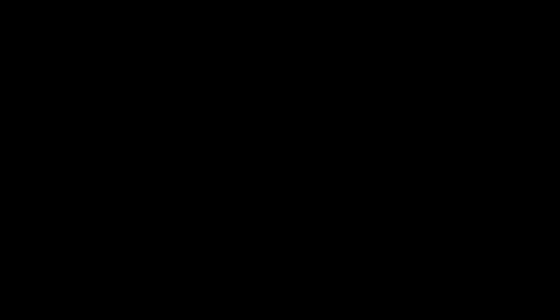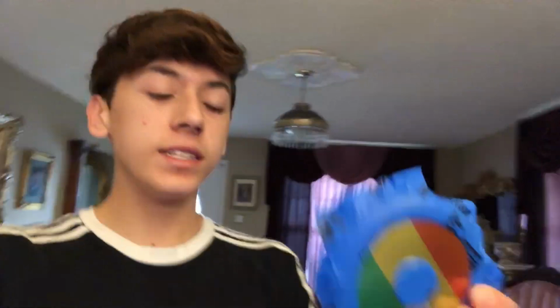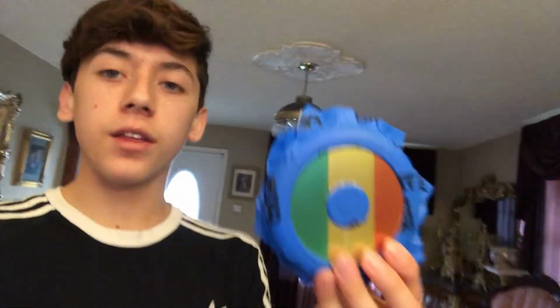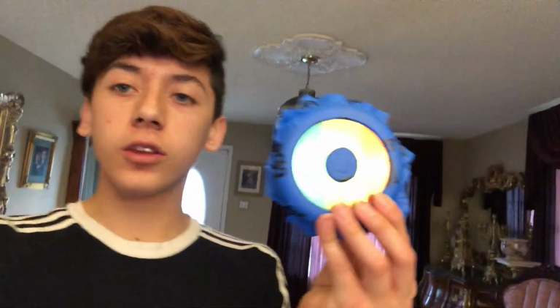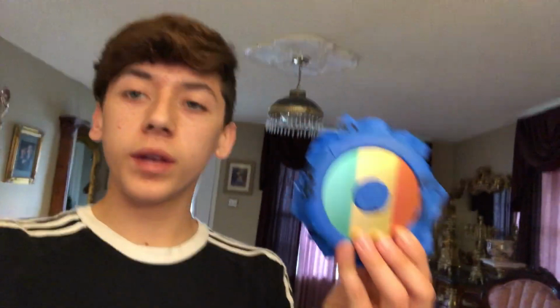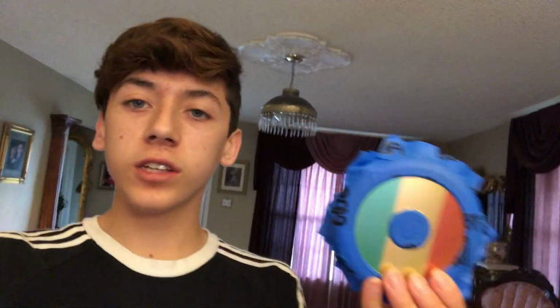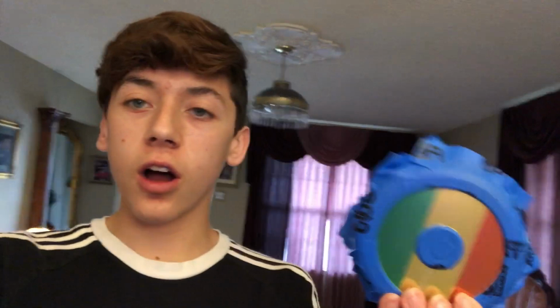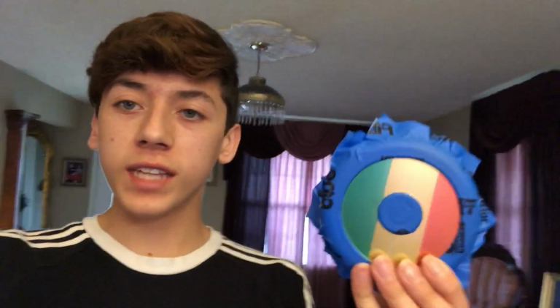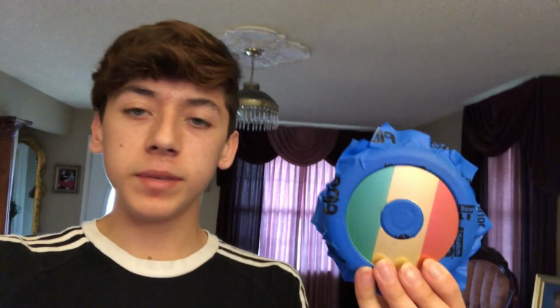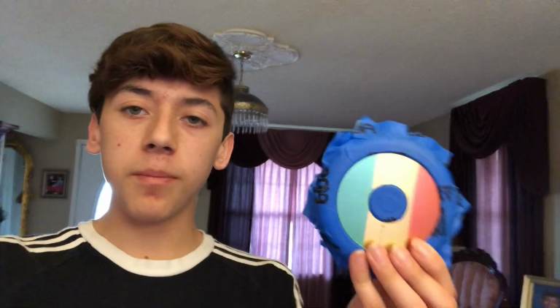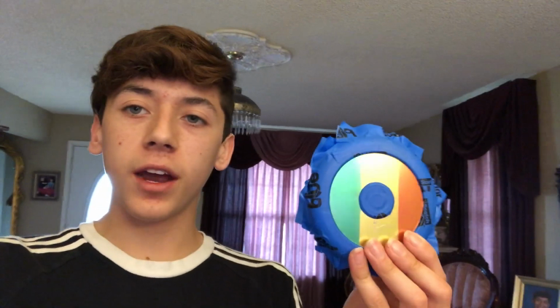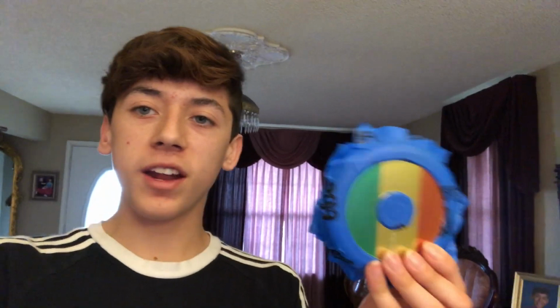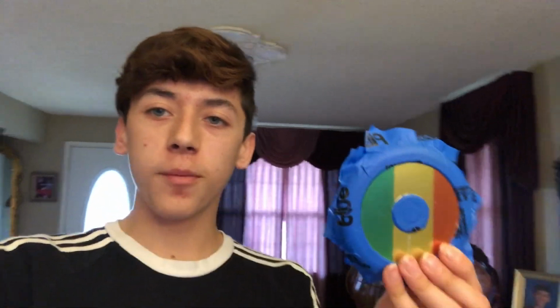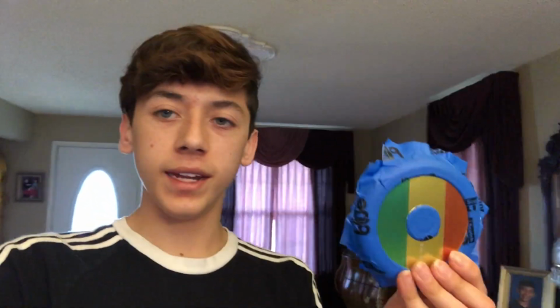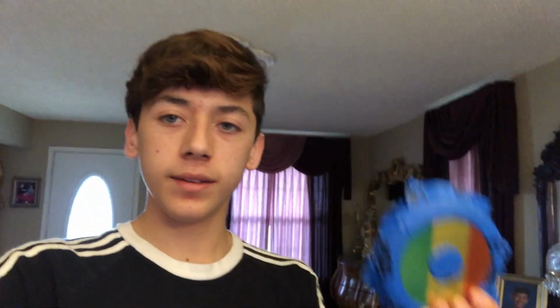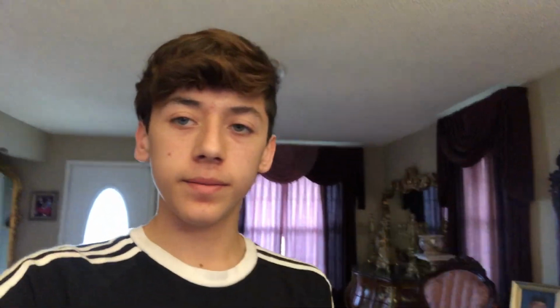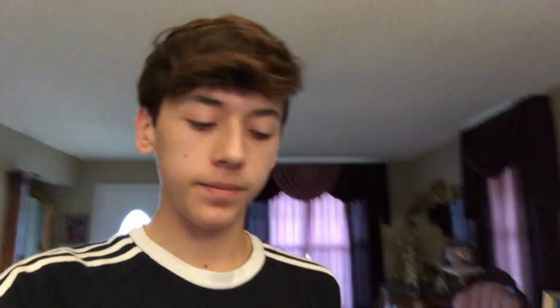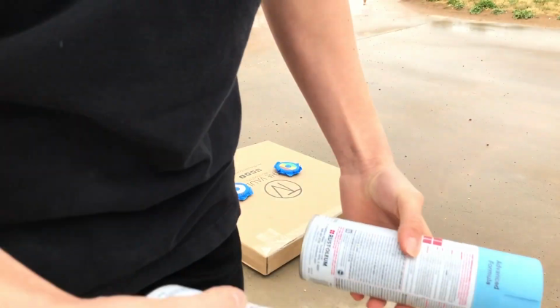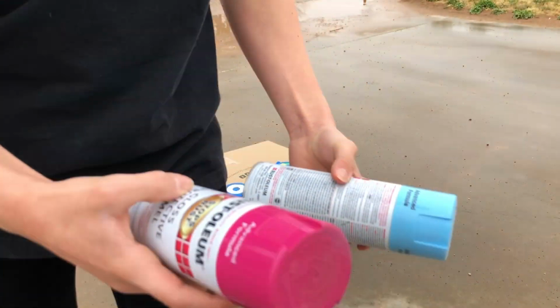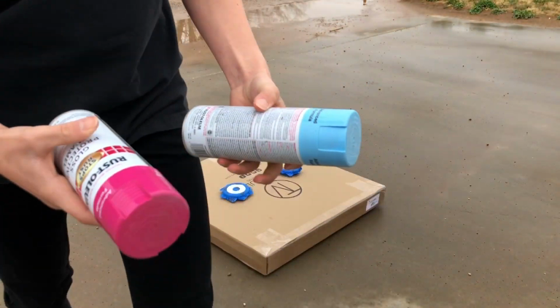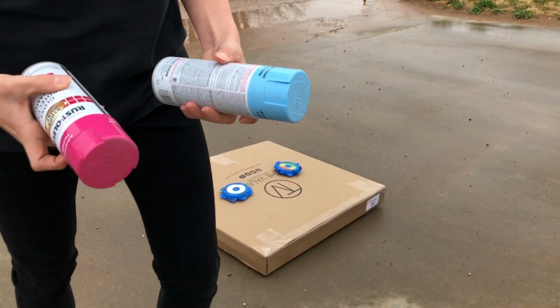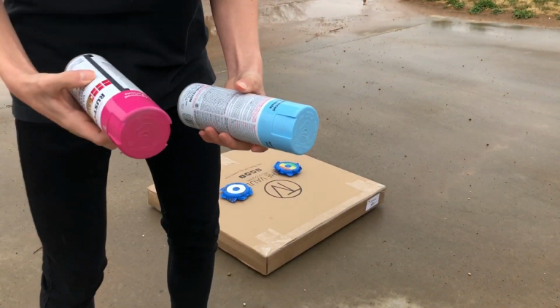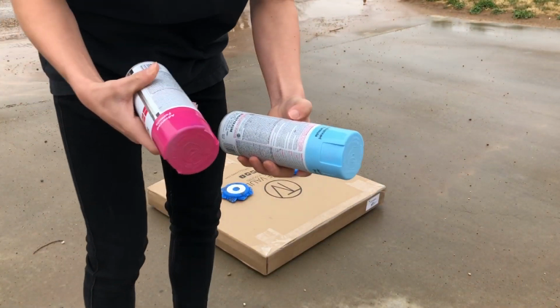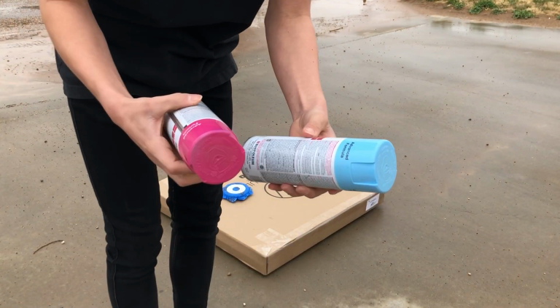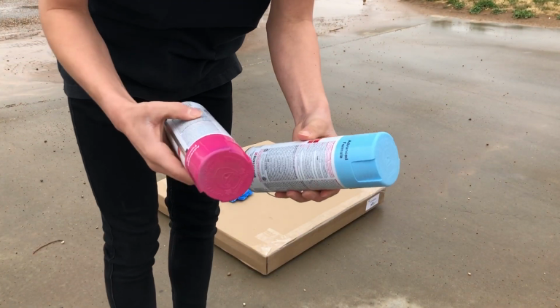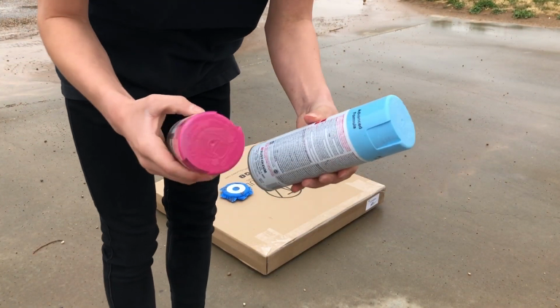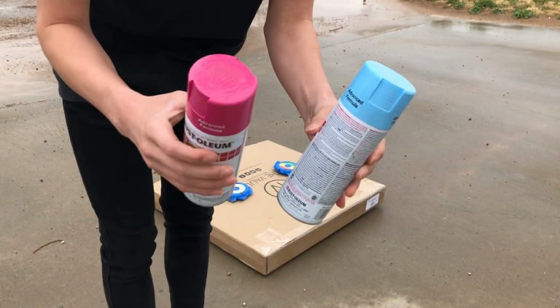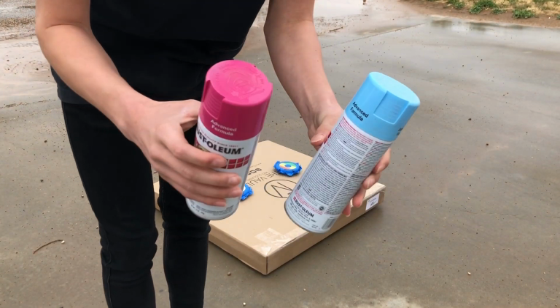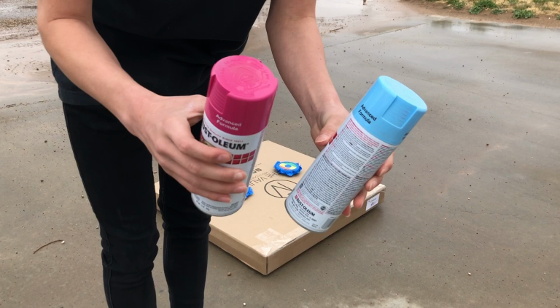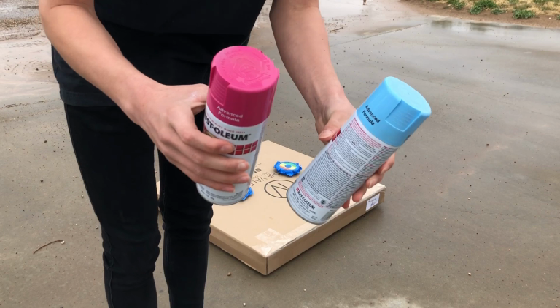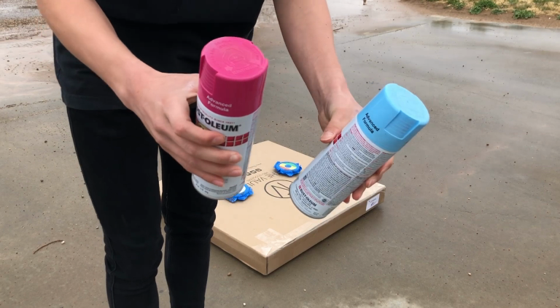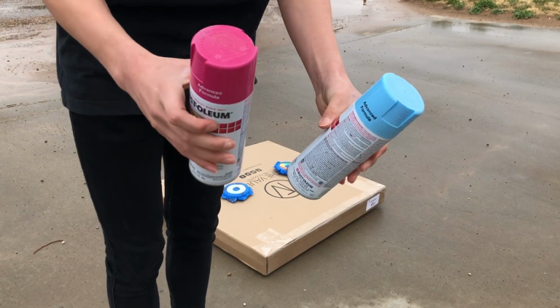Now that the wheels are all taped up they are ready for paint. We're going to be doing one wheel pink and one wheel blue.